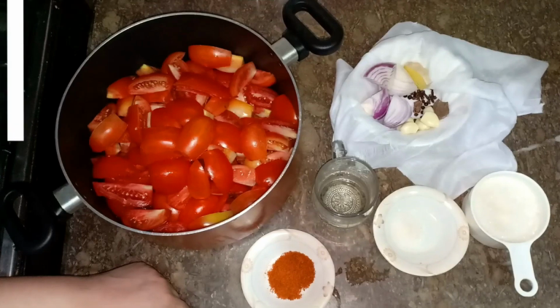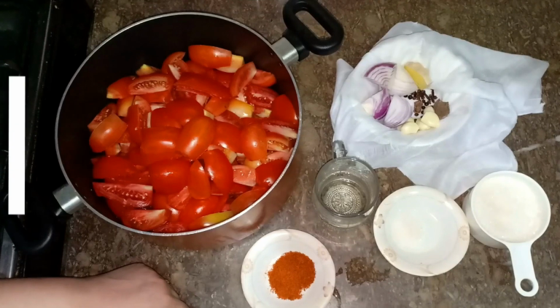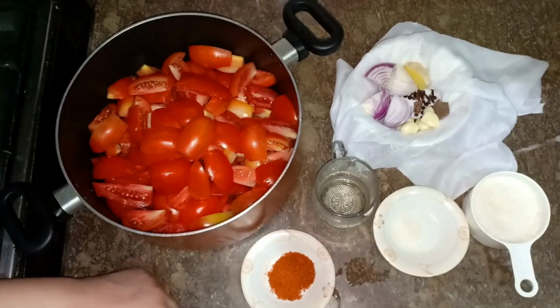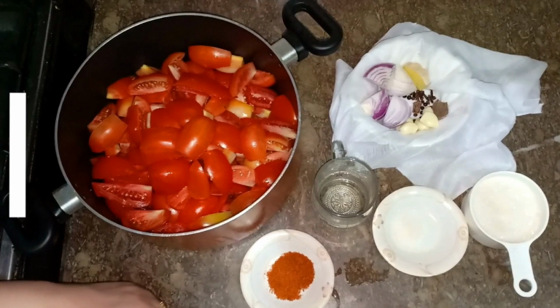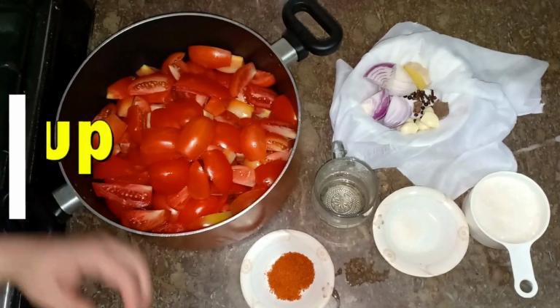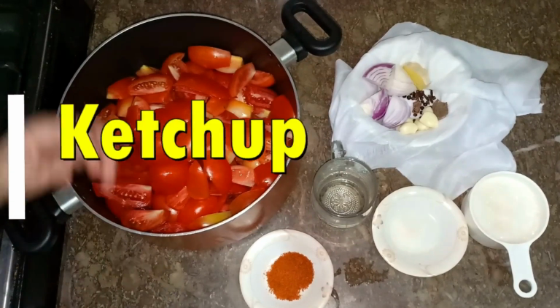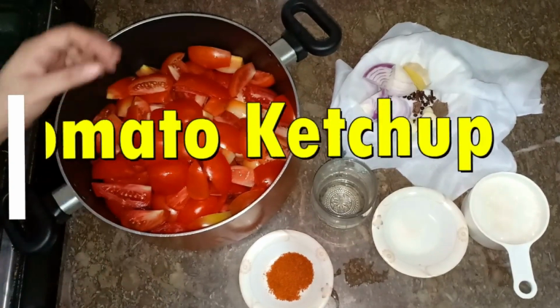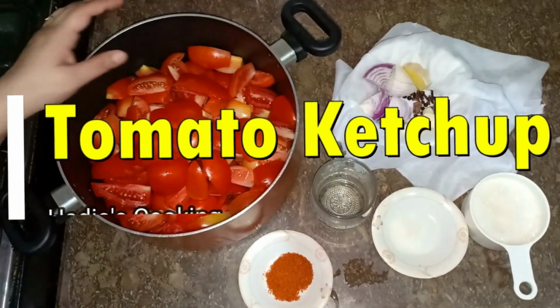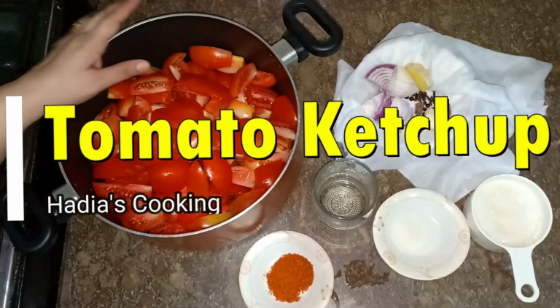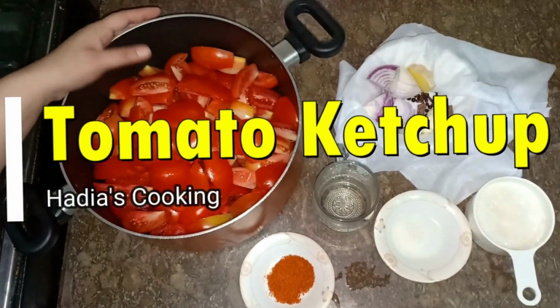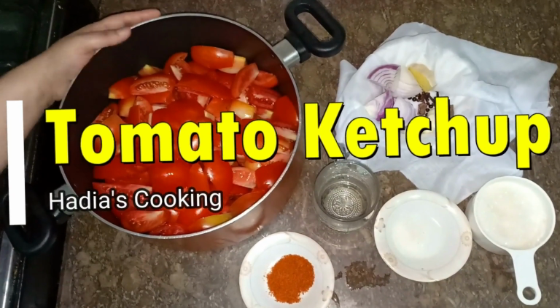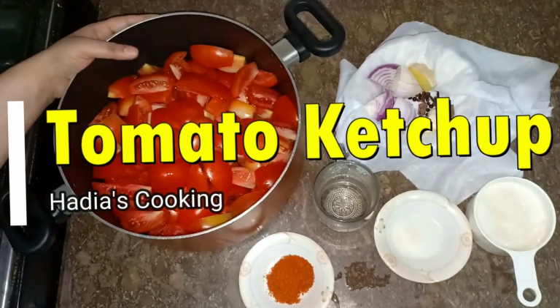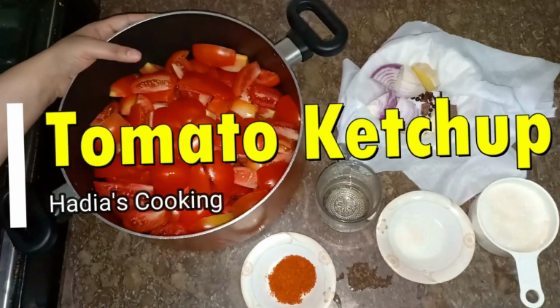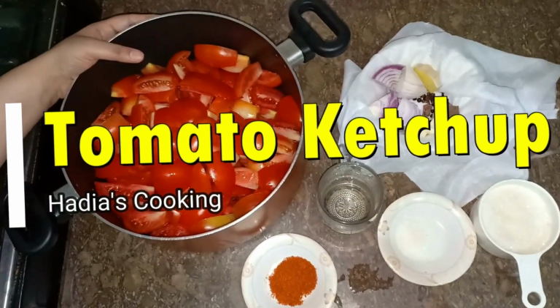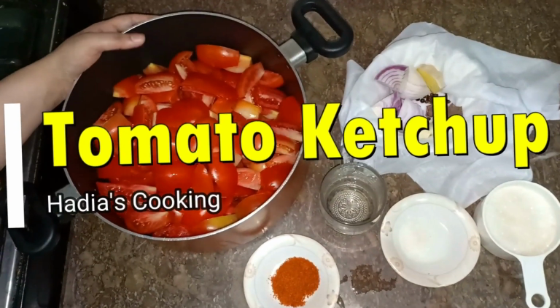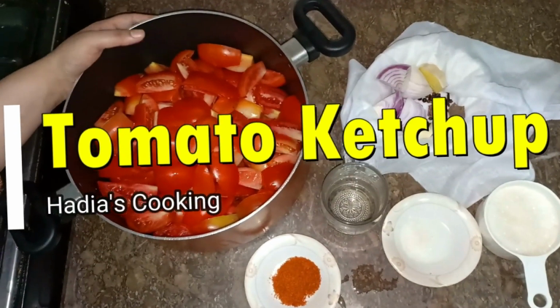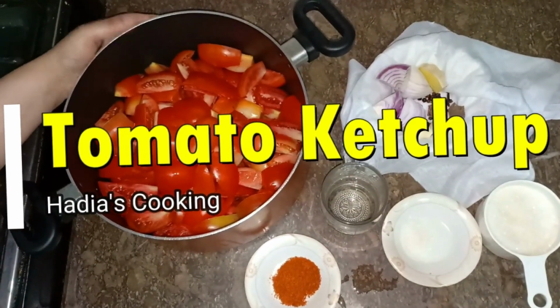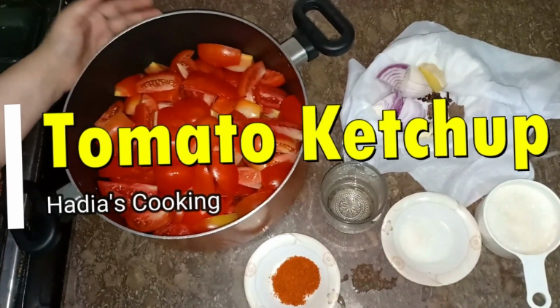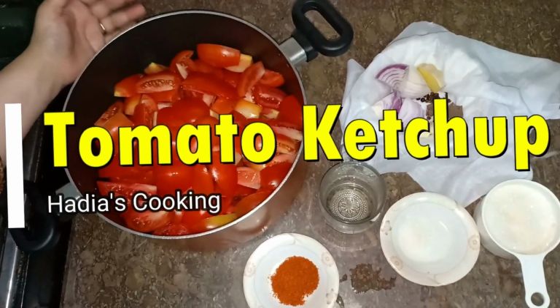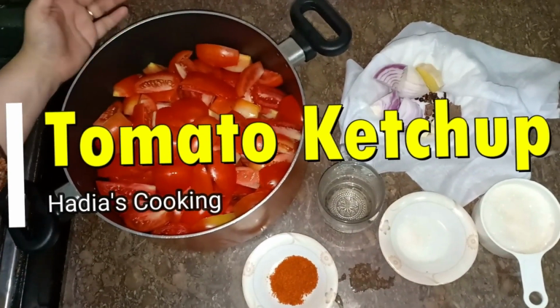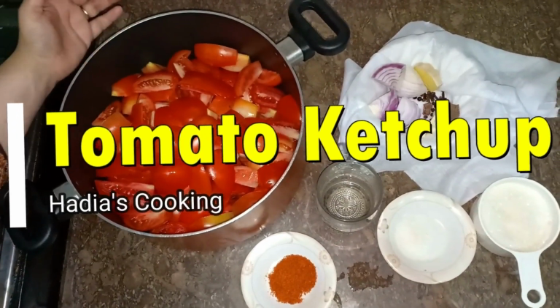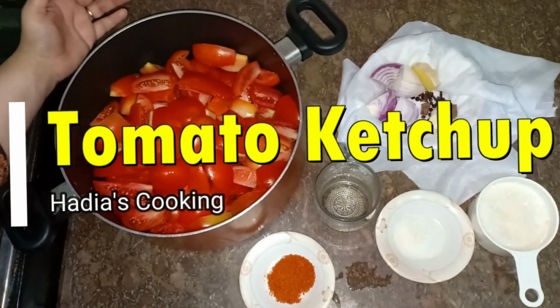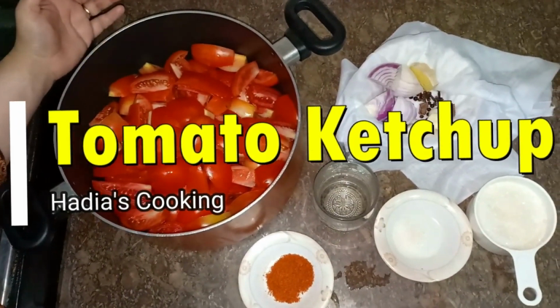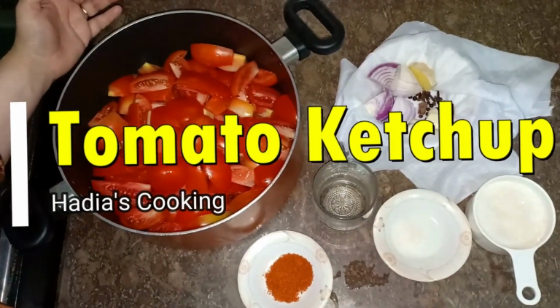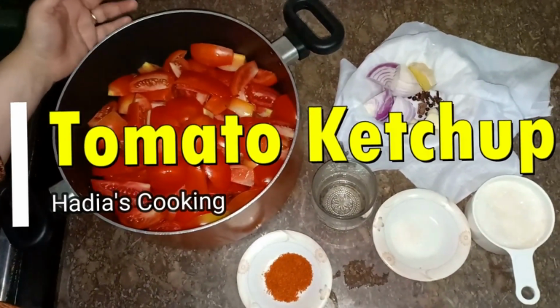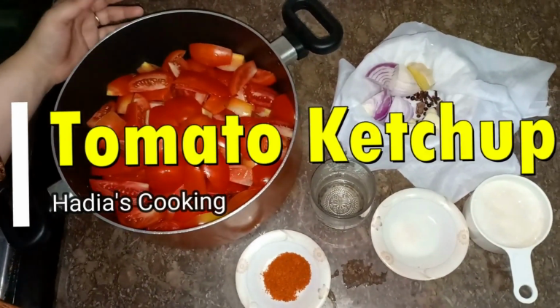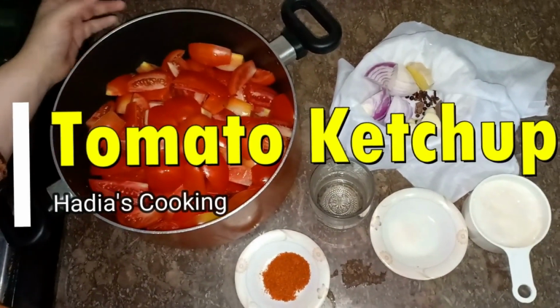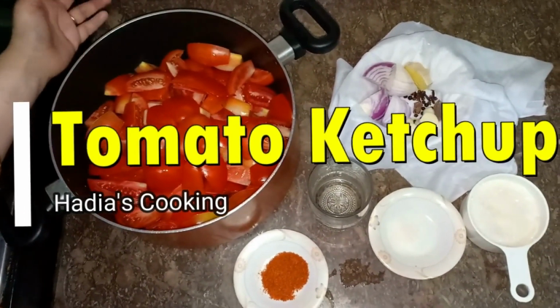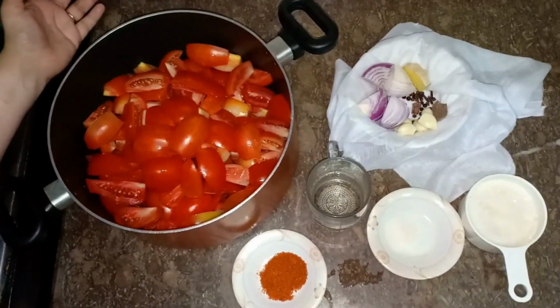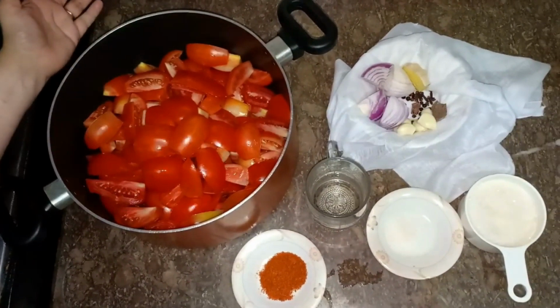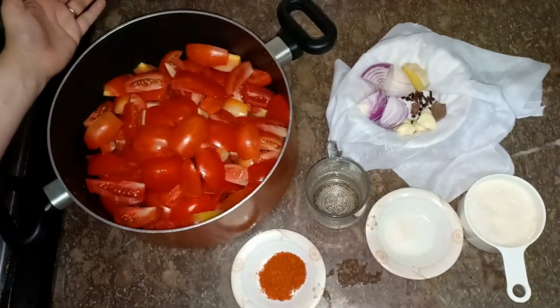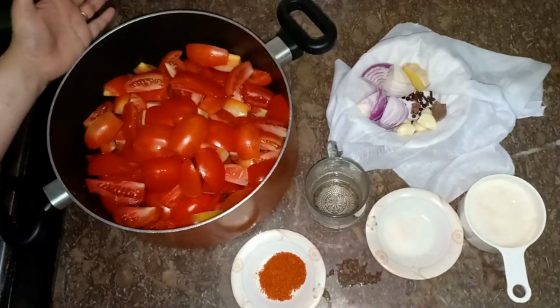Hello, welcome to the recipe of tomato ketchup. Today I am sharing my recipe with you.